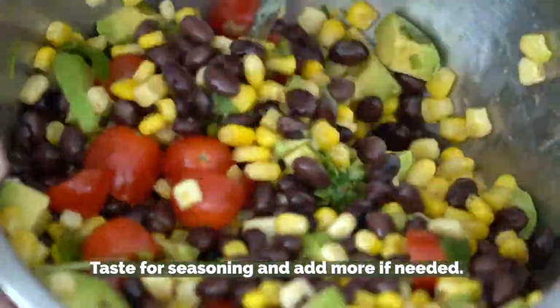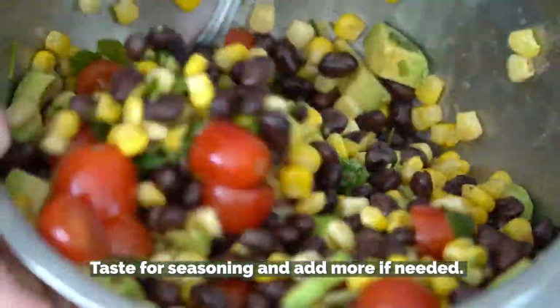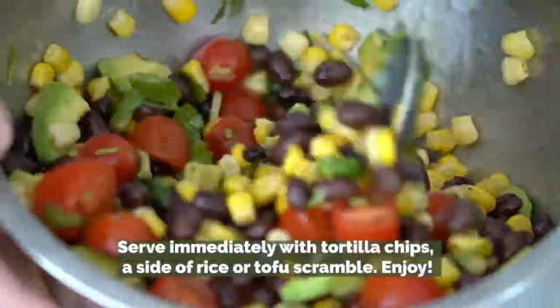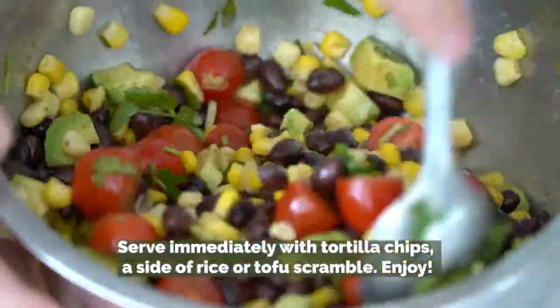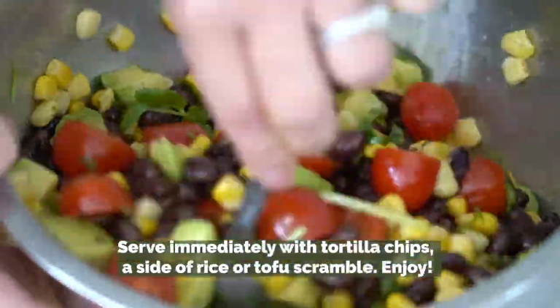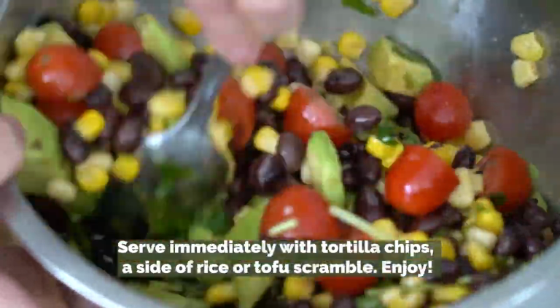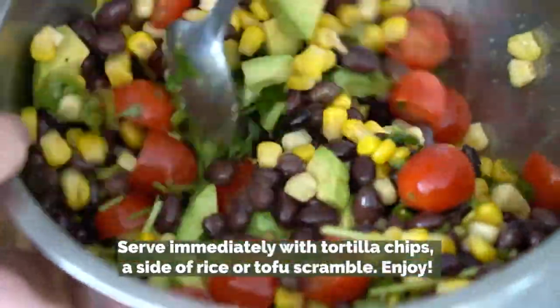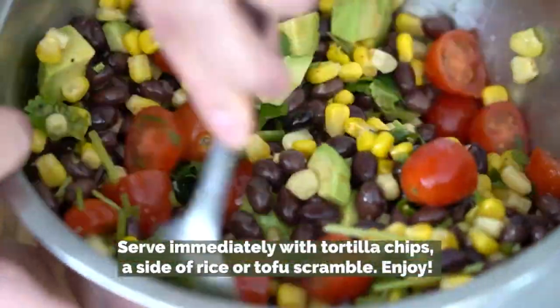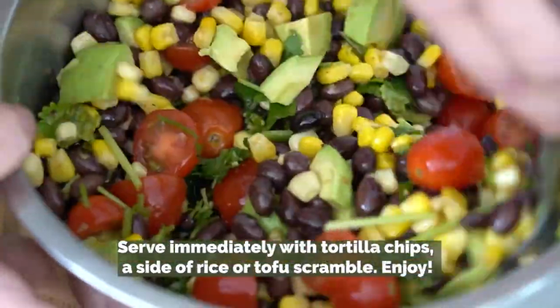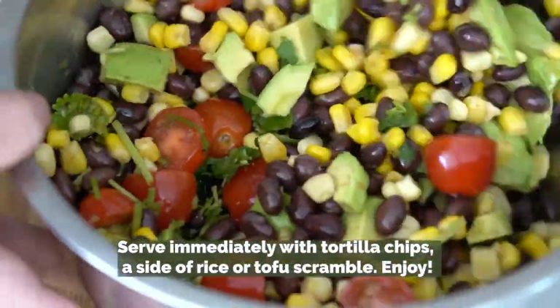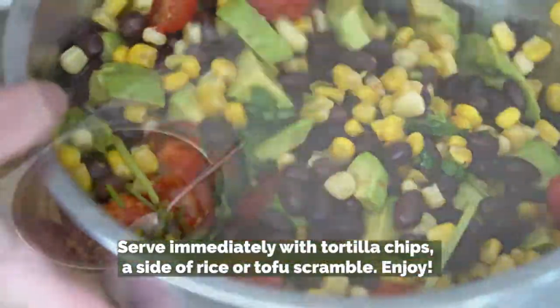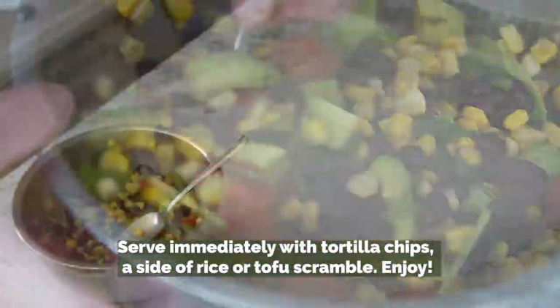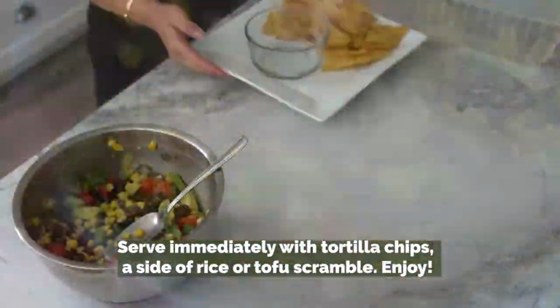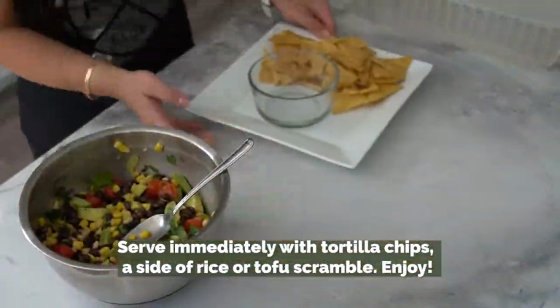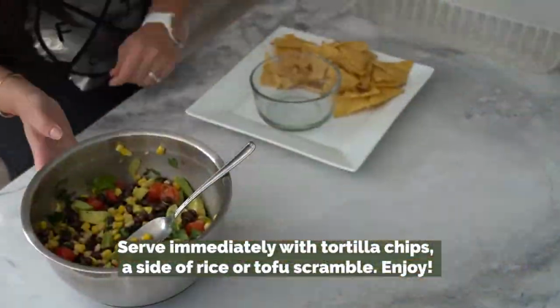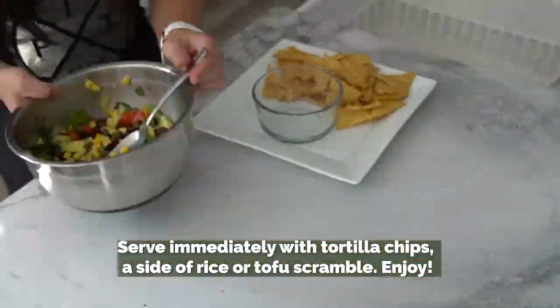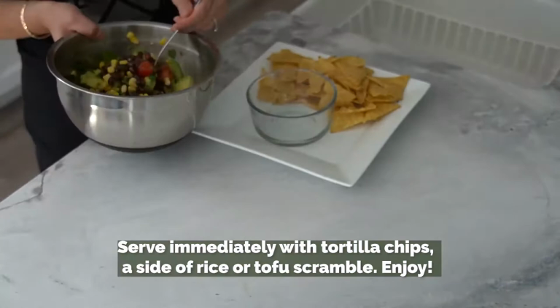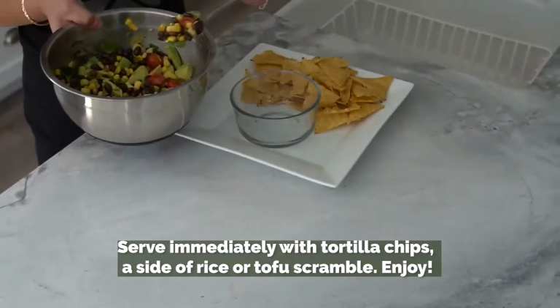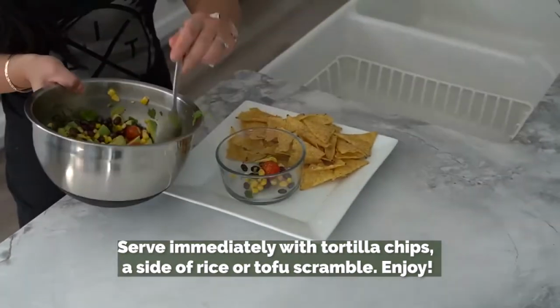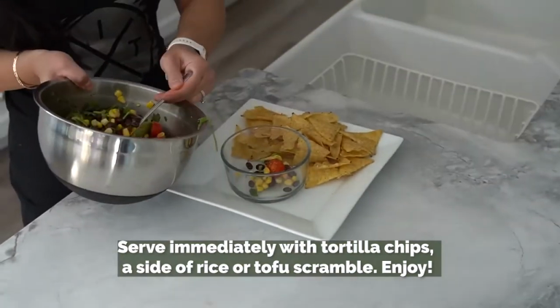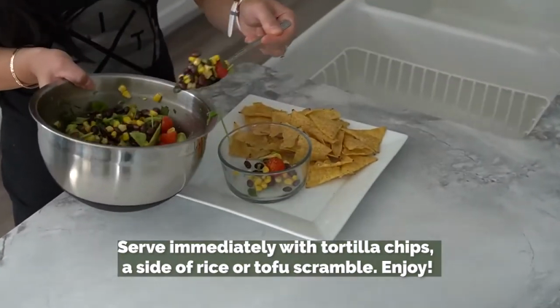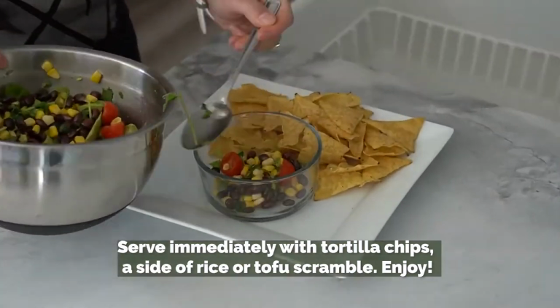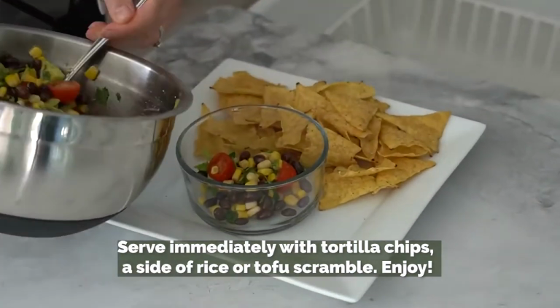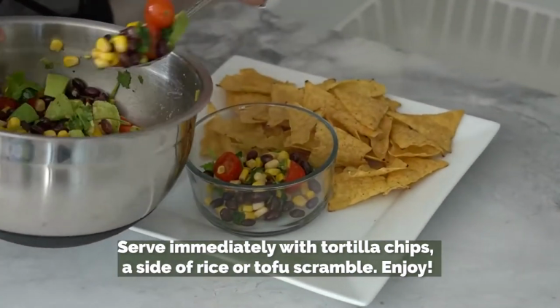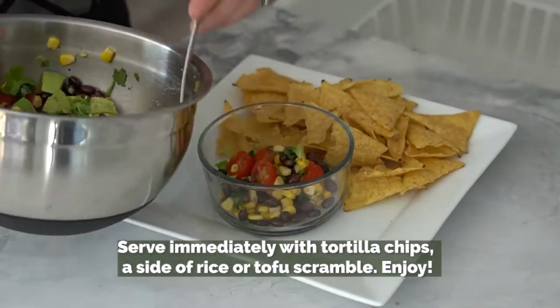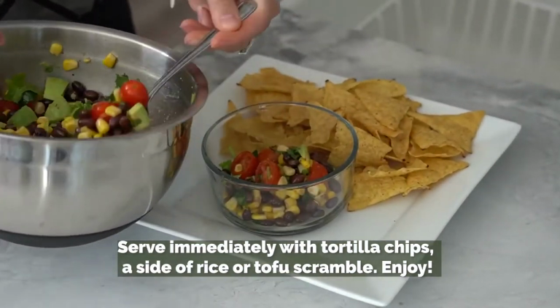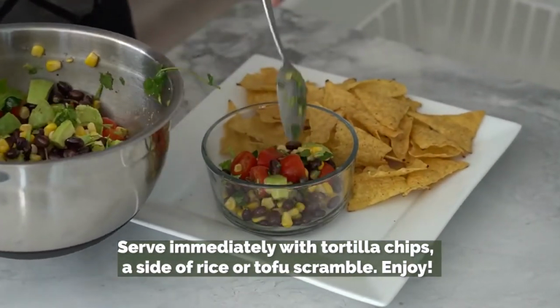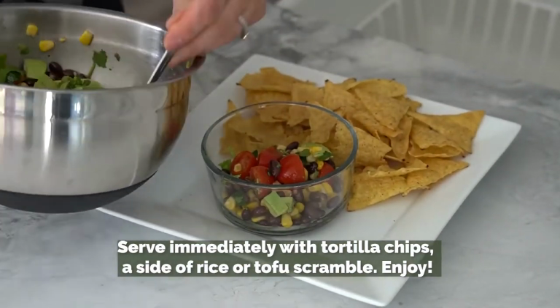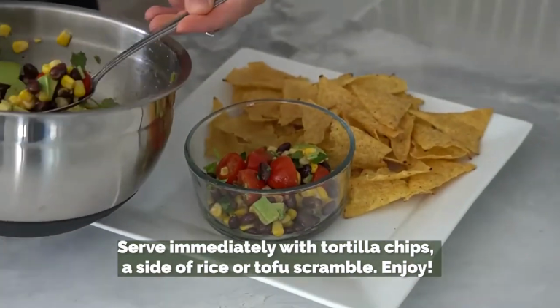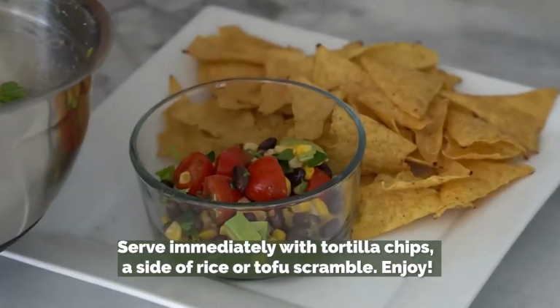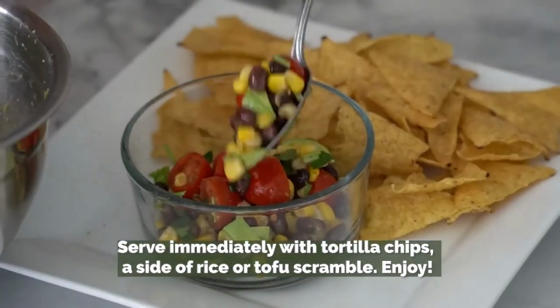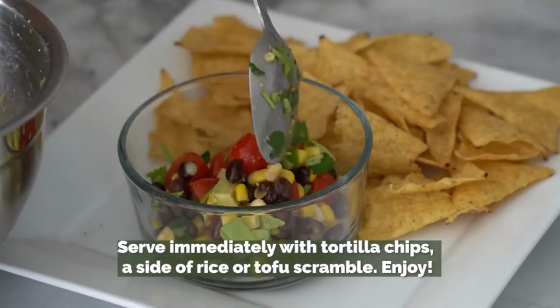Serve immediately with tortilla chips, a side of rice or tofu scramble, and enjoy.